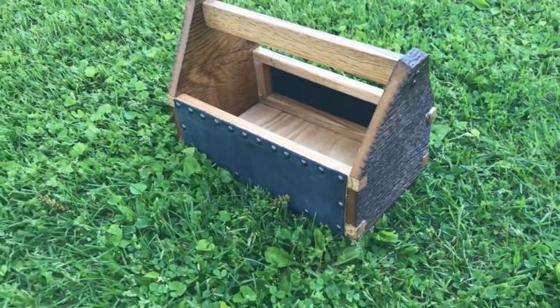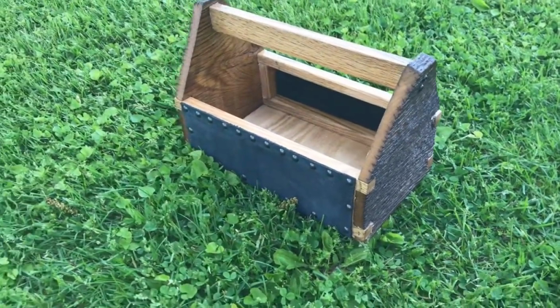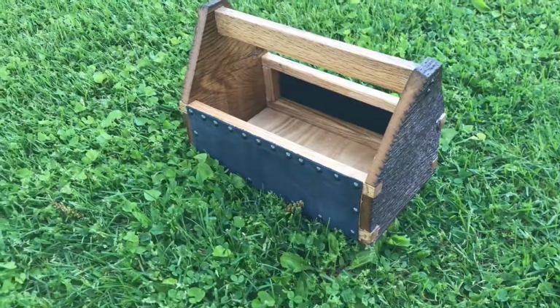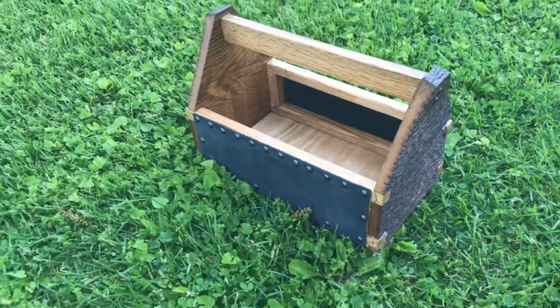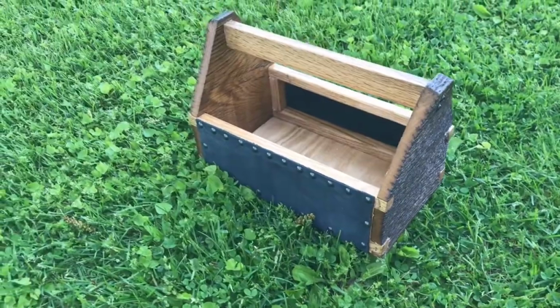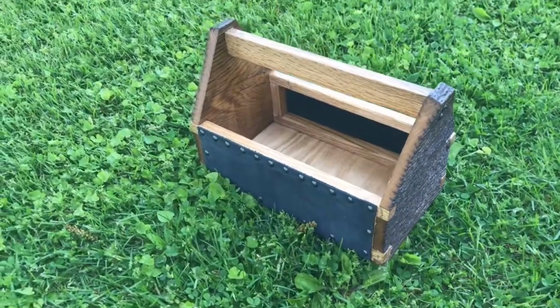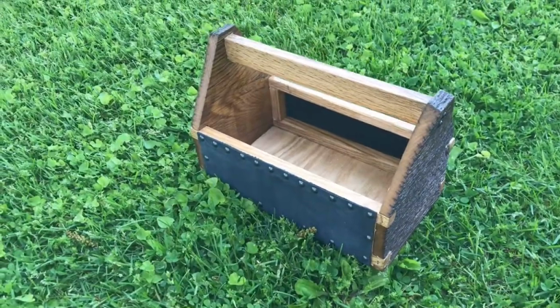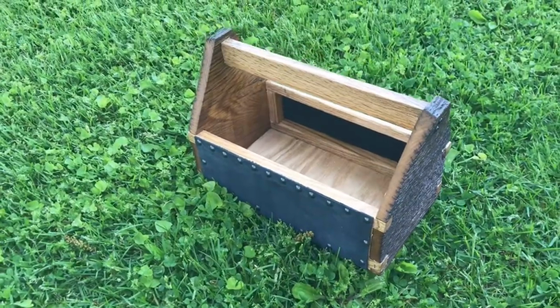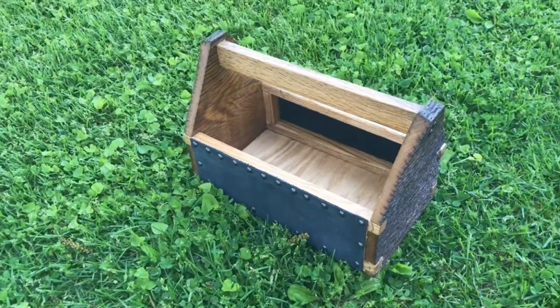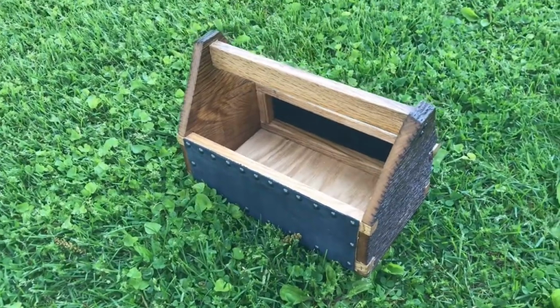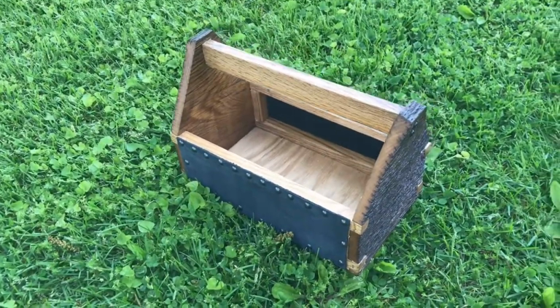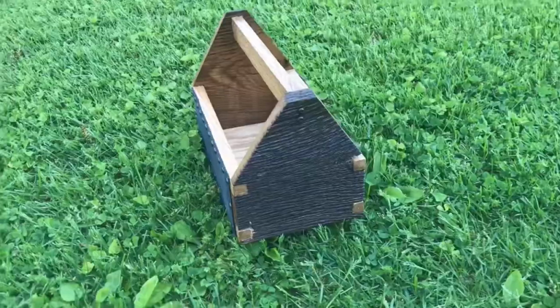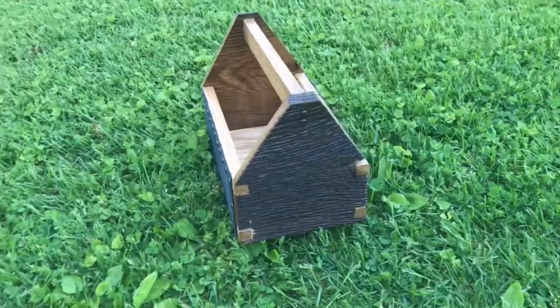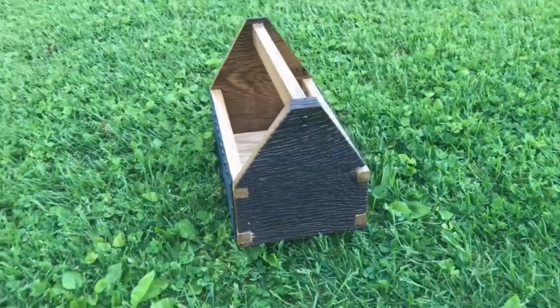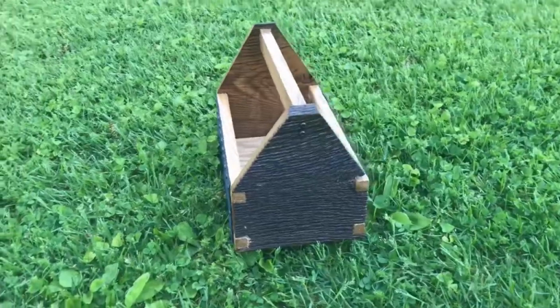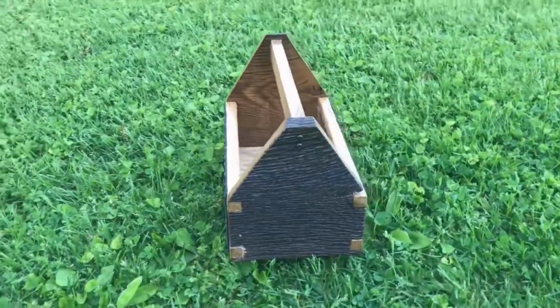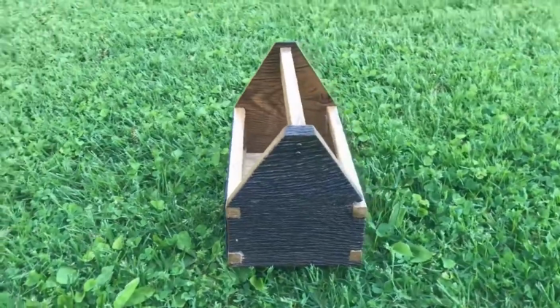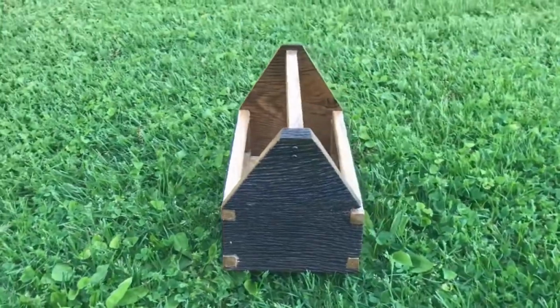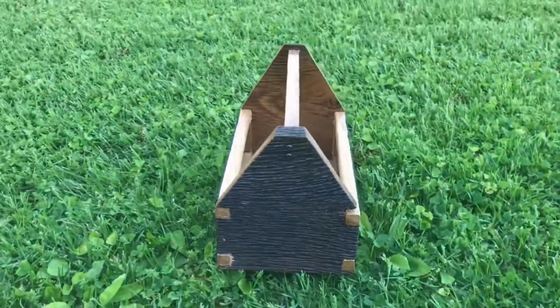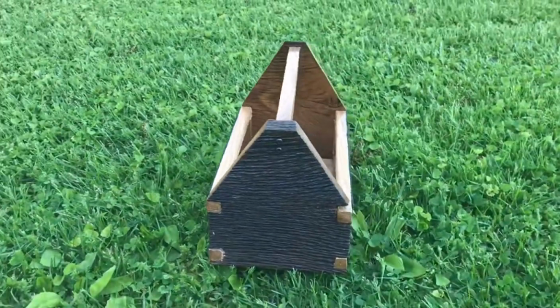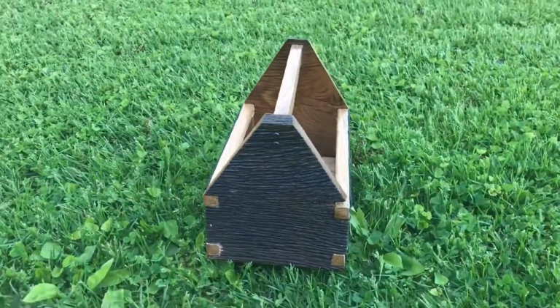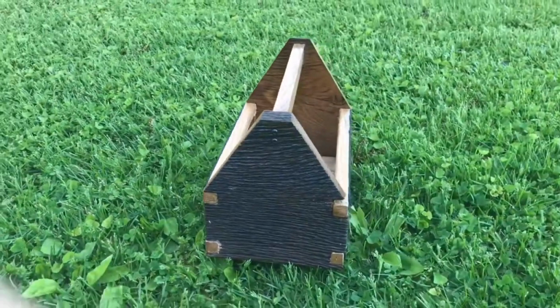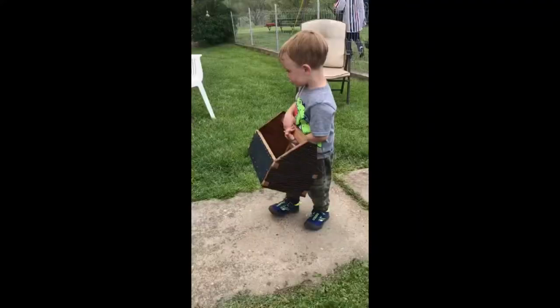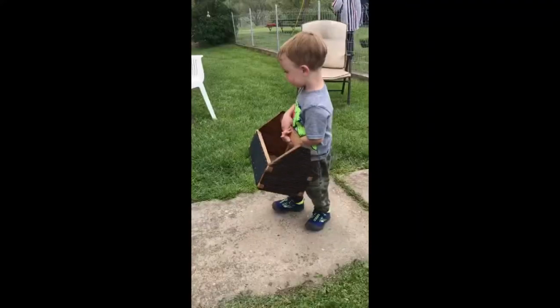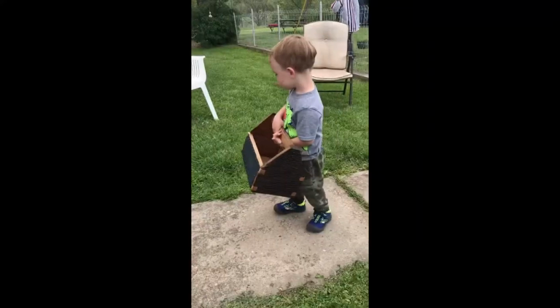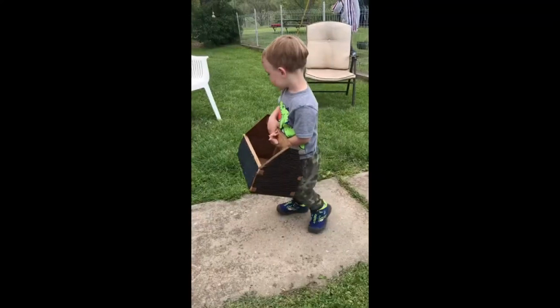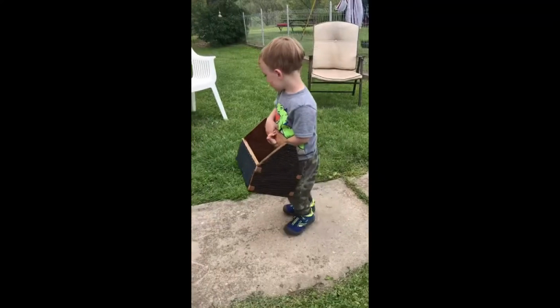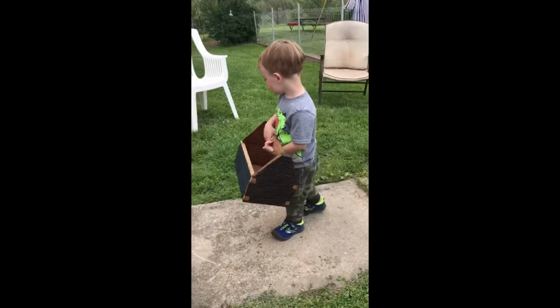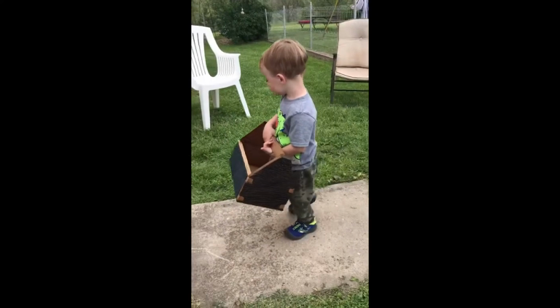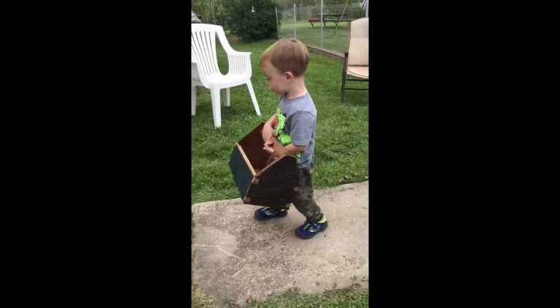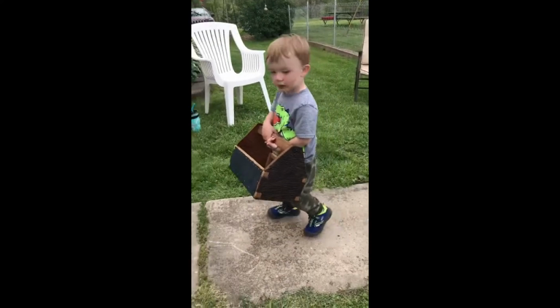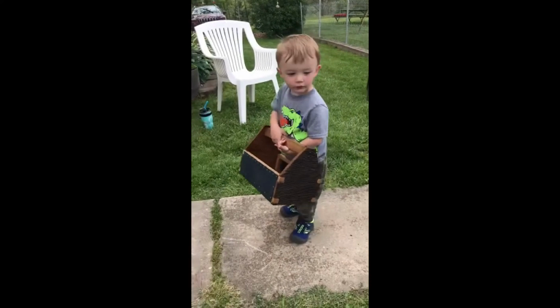And here is the finished product for the birthday boy.